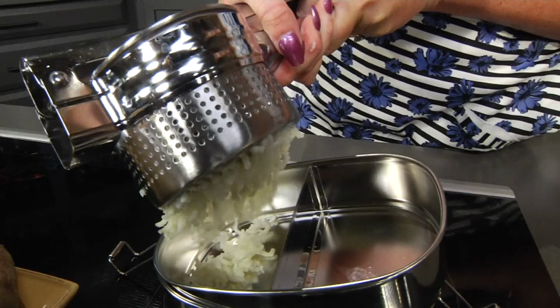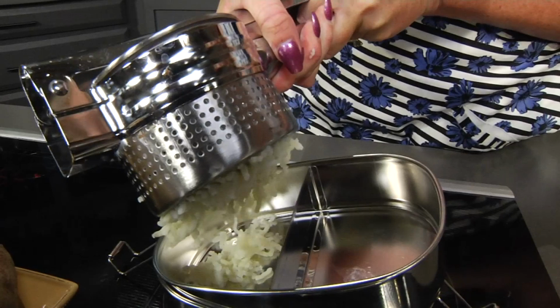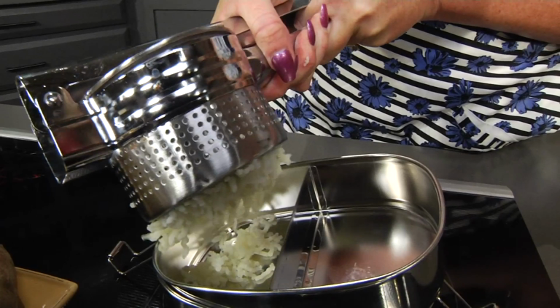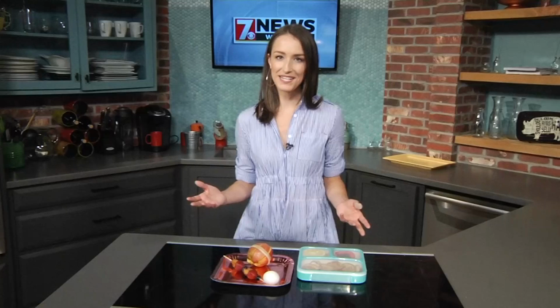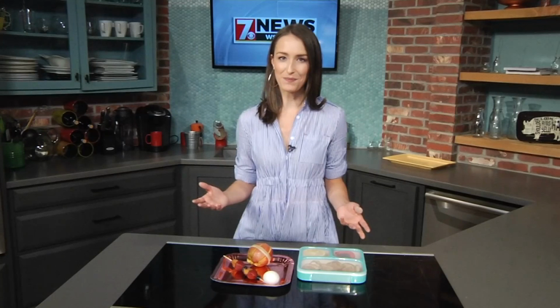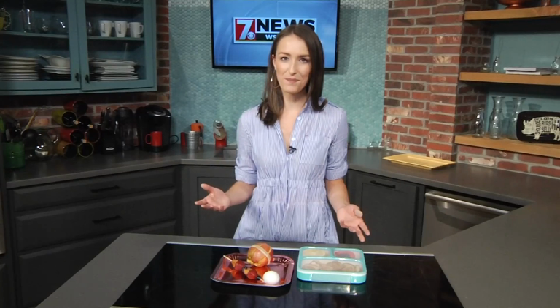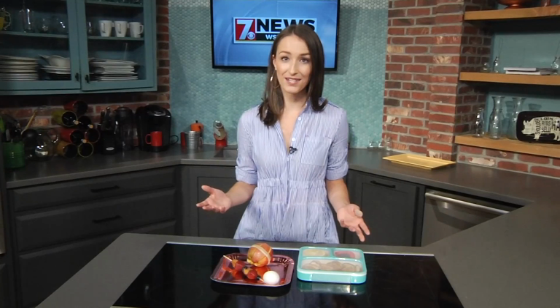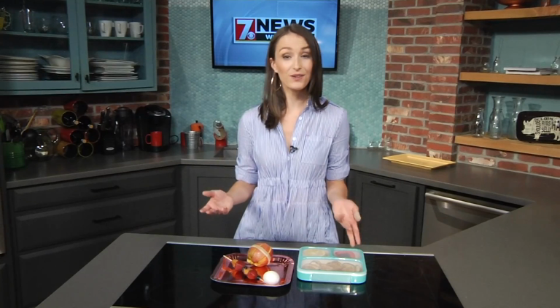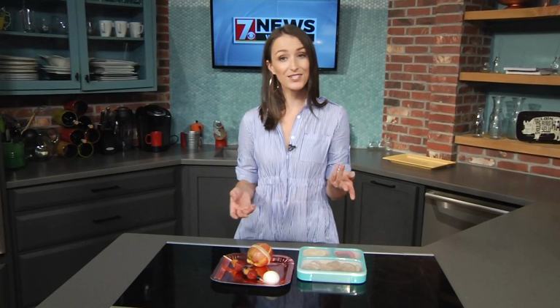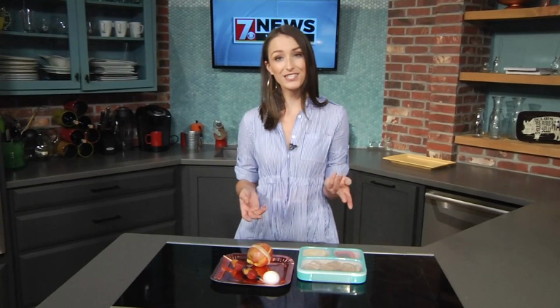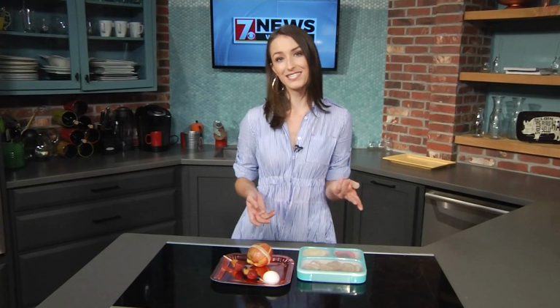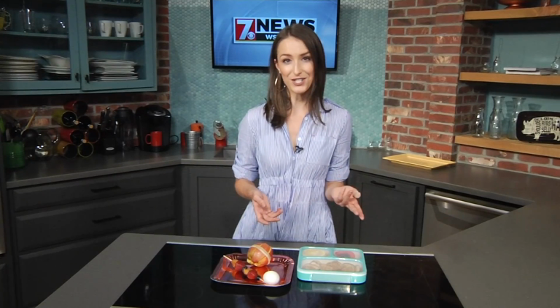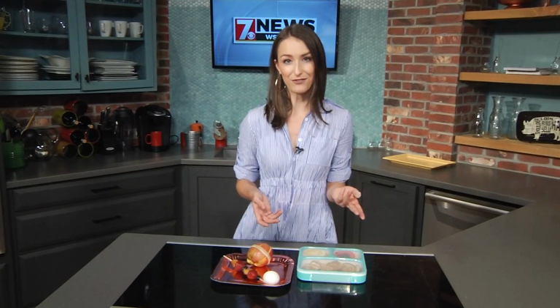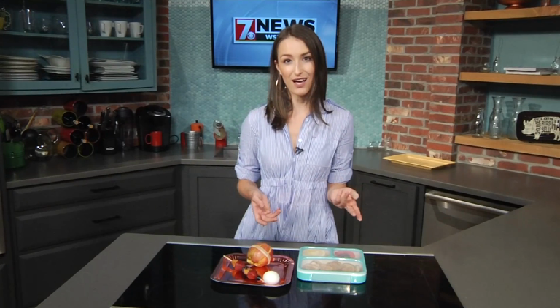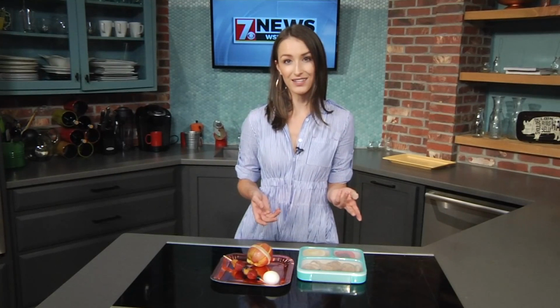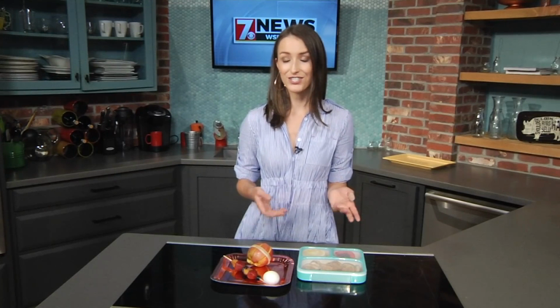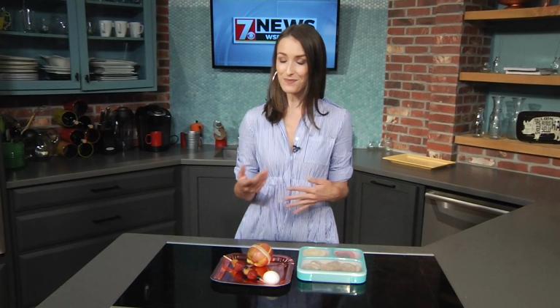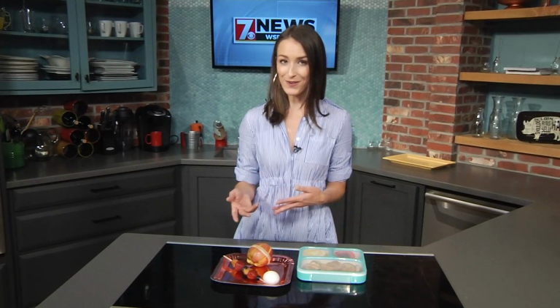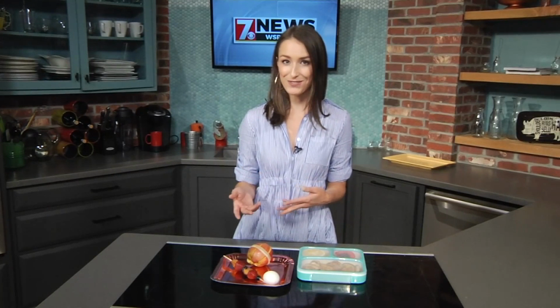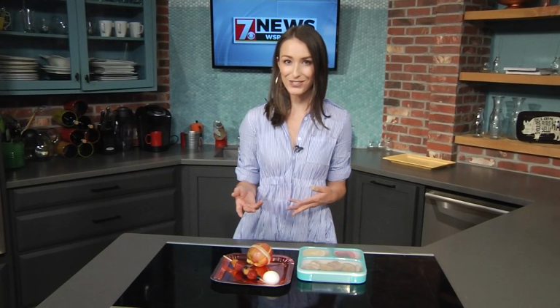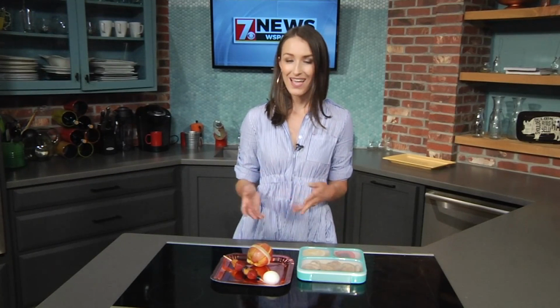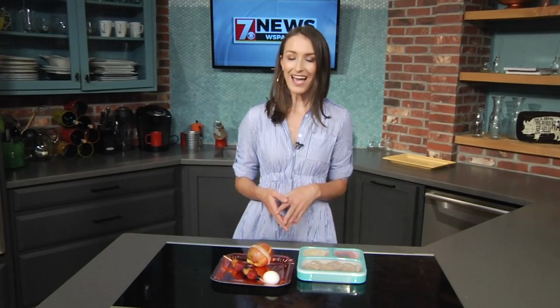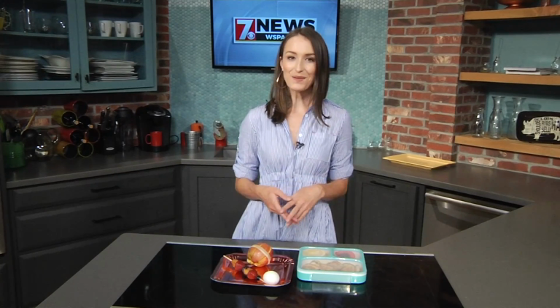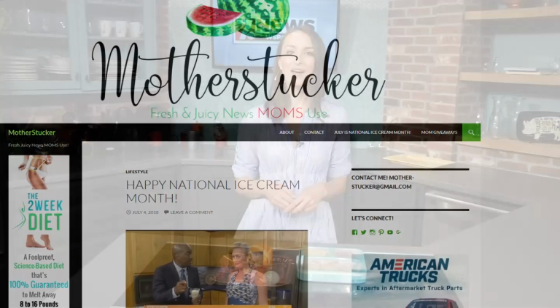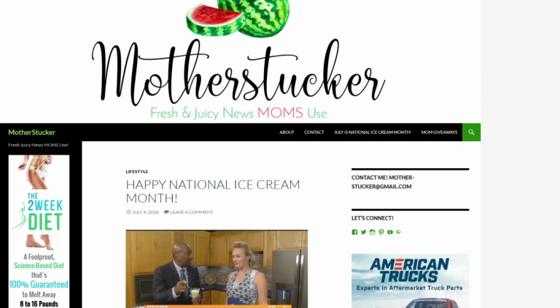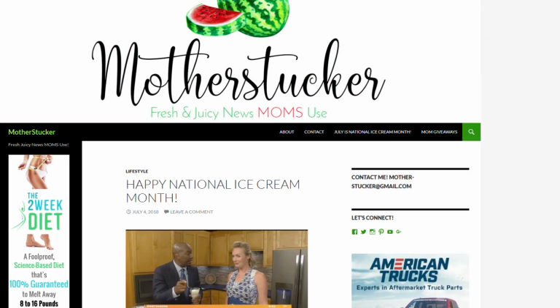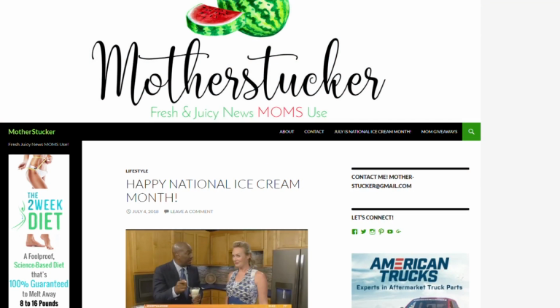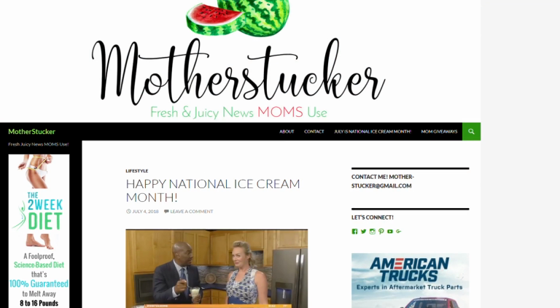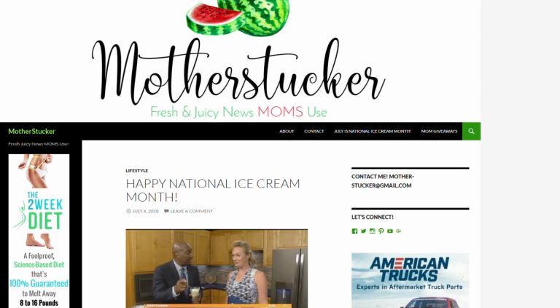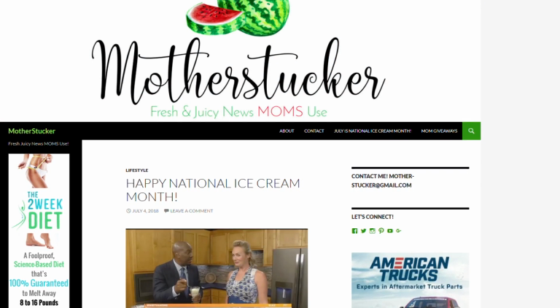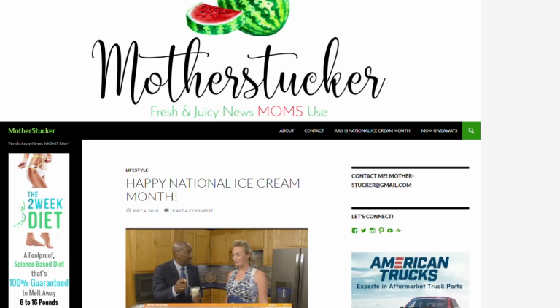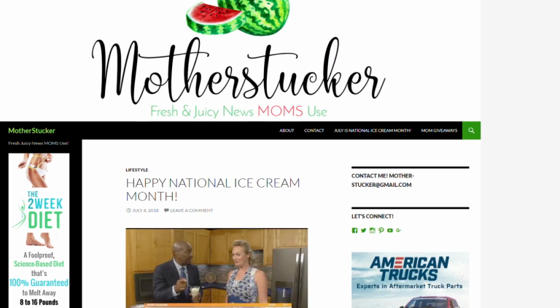For more ideas and mom hacks, you can head to Kristy Stucker's vlog, She's a Mother of Two, at MotherStucker.com.